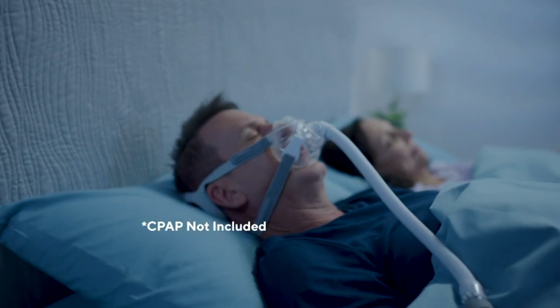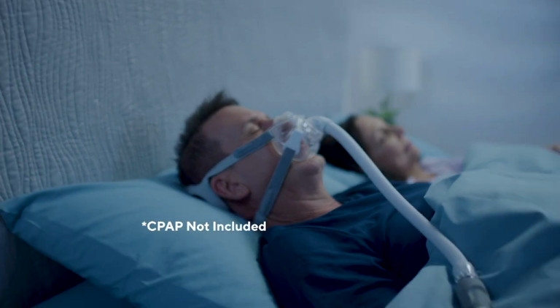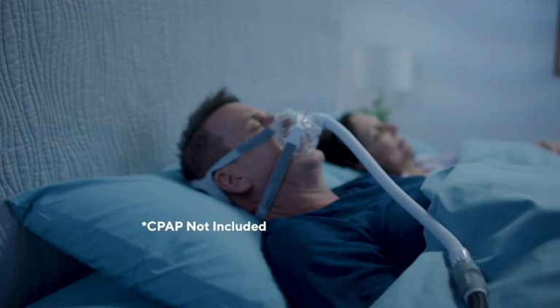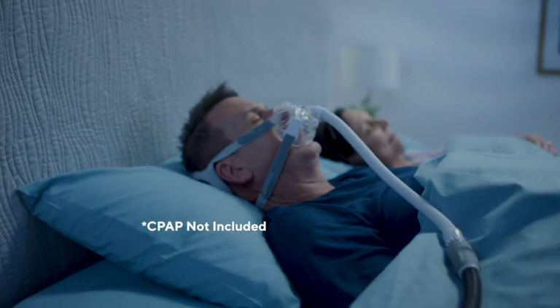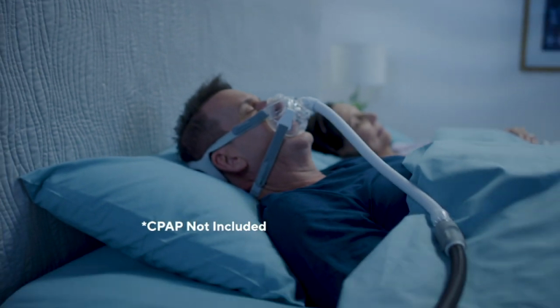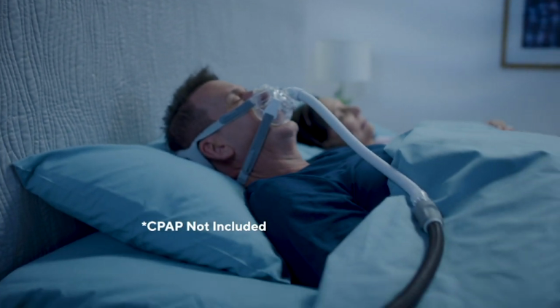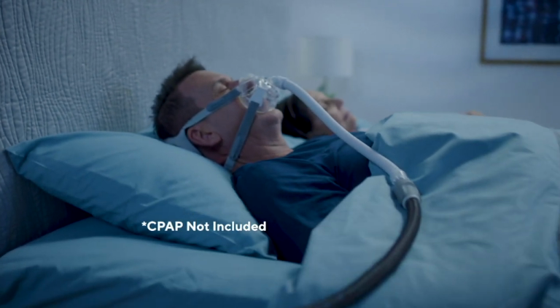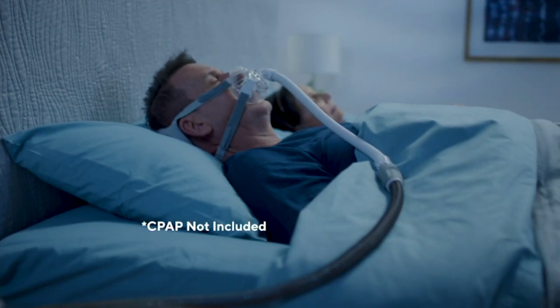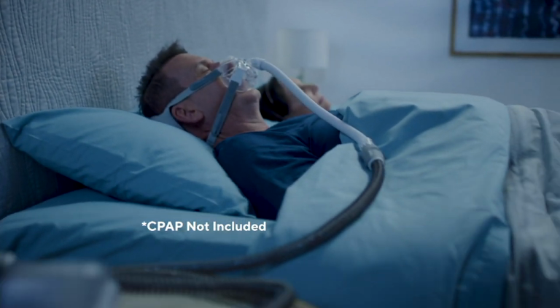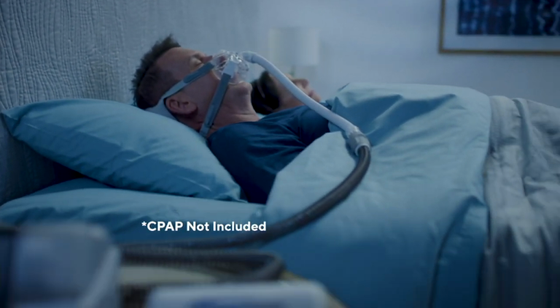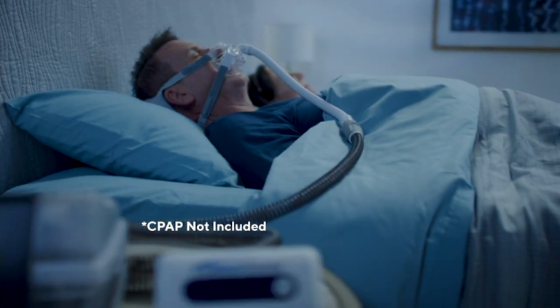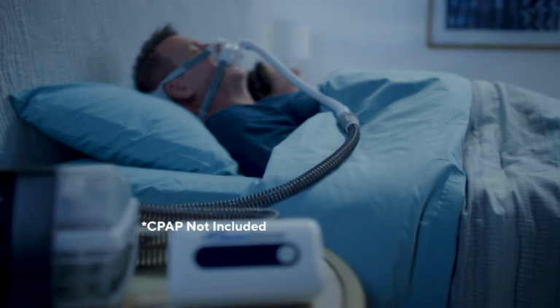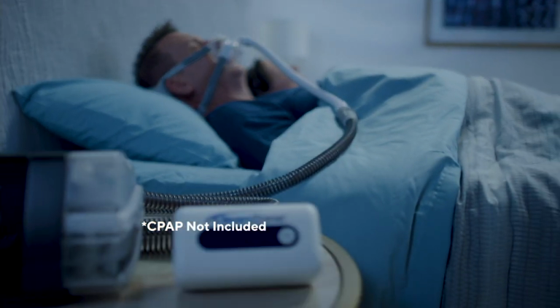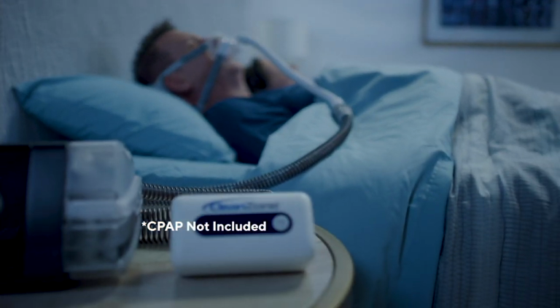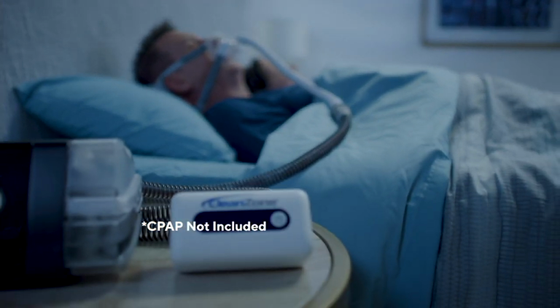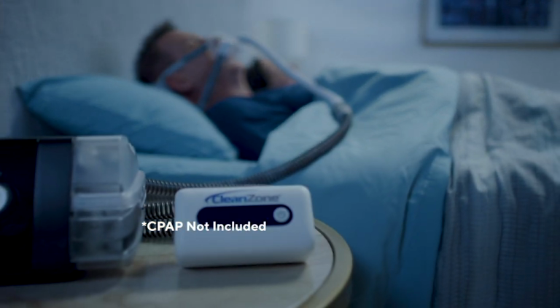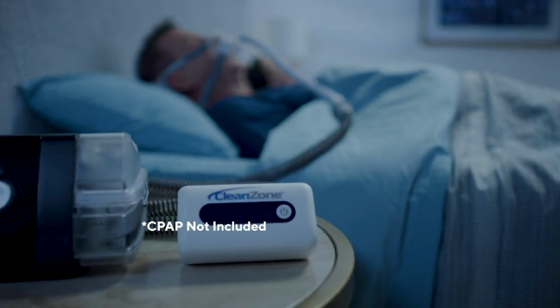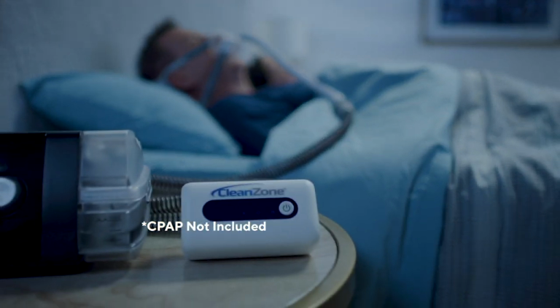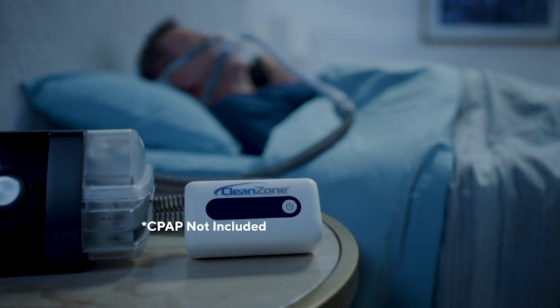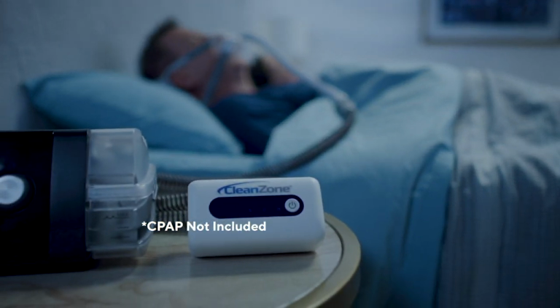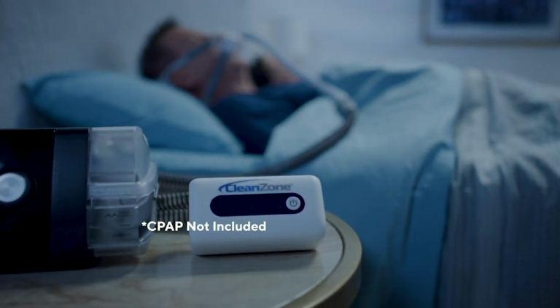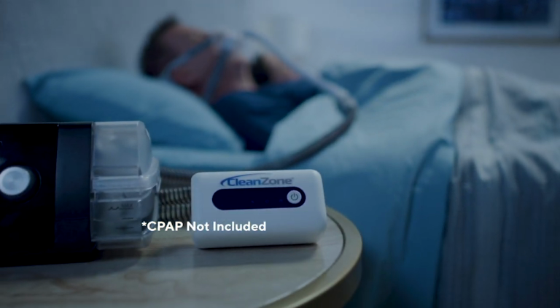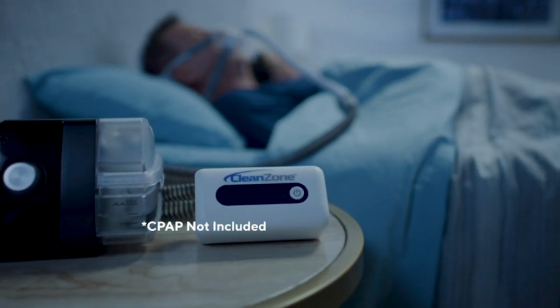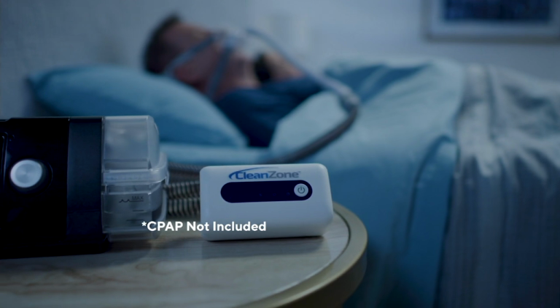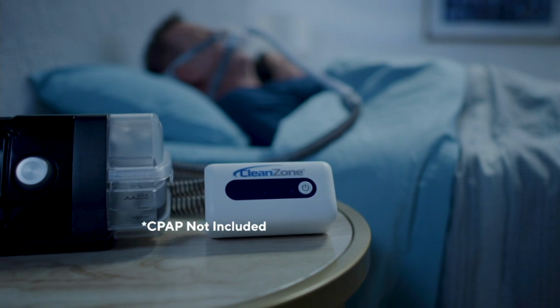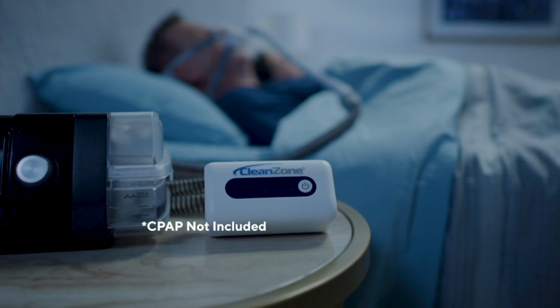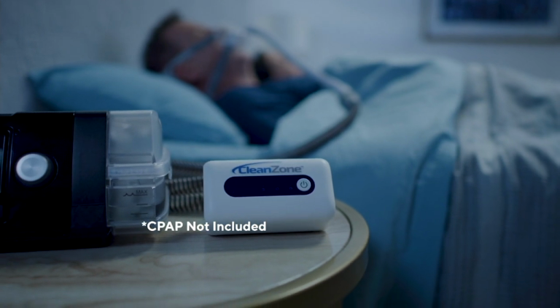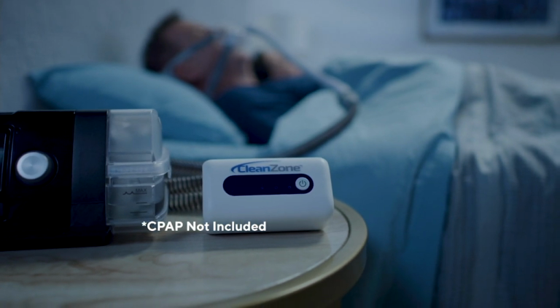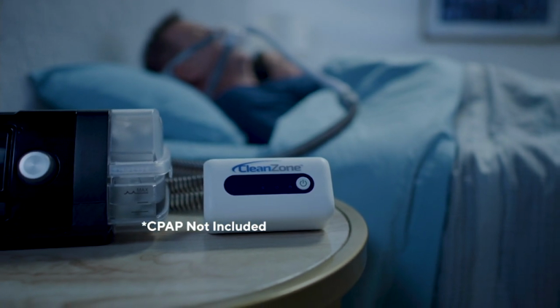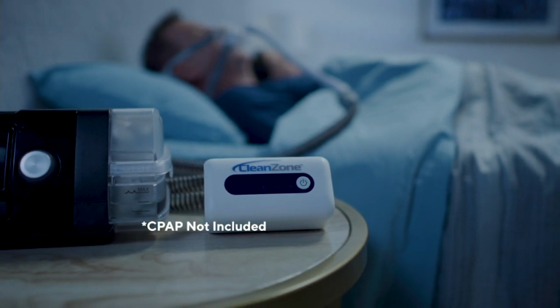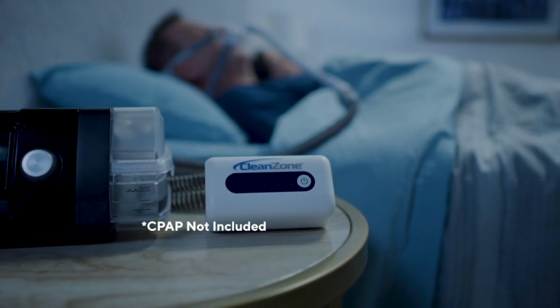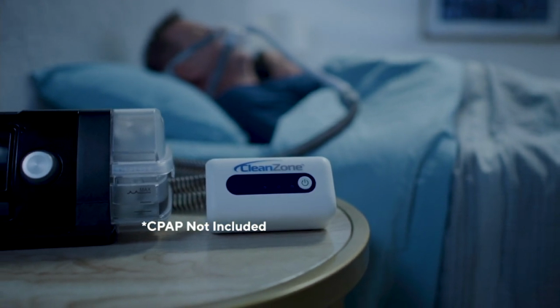We're giving you free shipping and handling at $79.98, and also you're getting five easy monthly payments of $16.